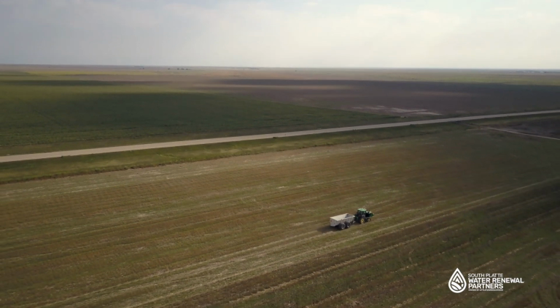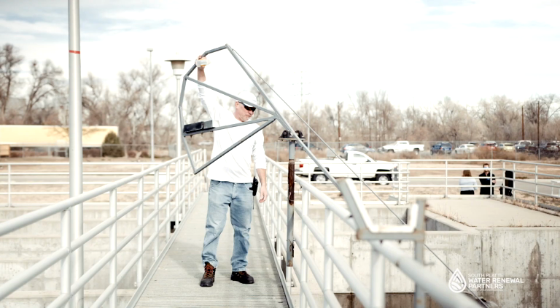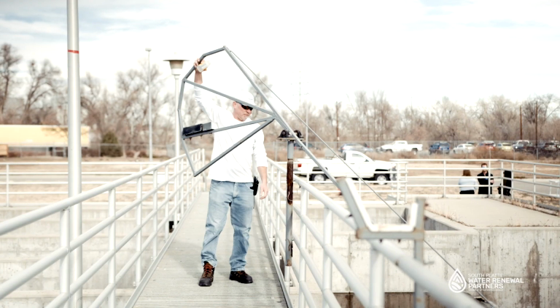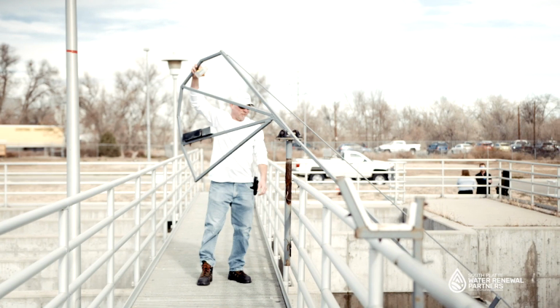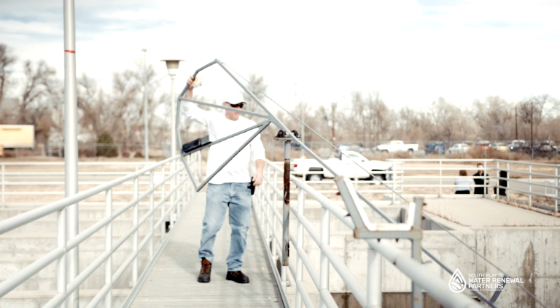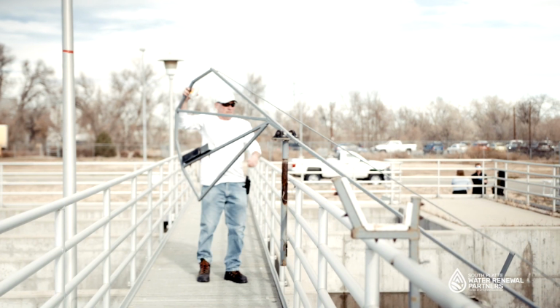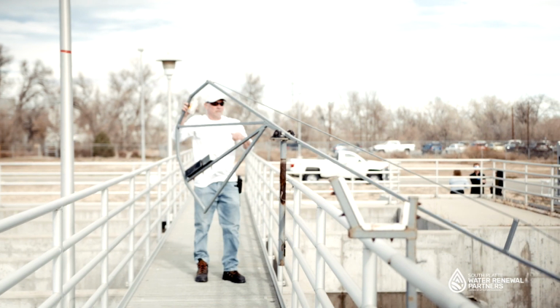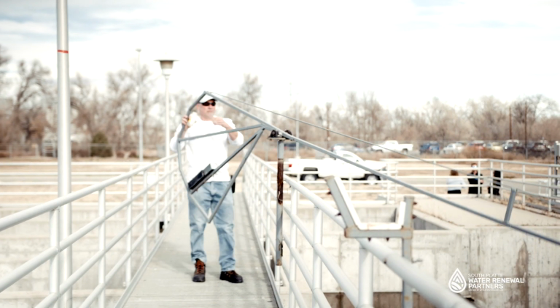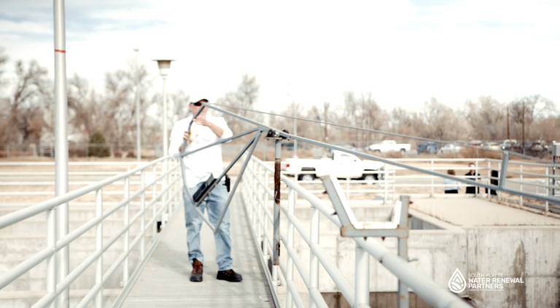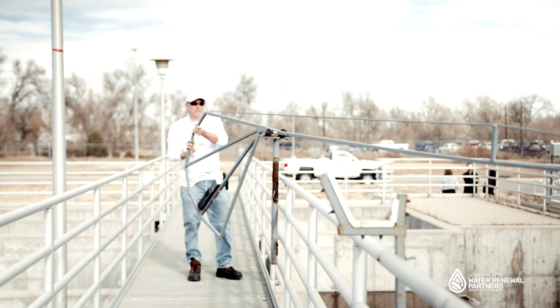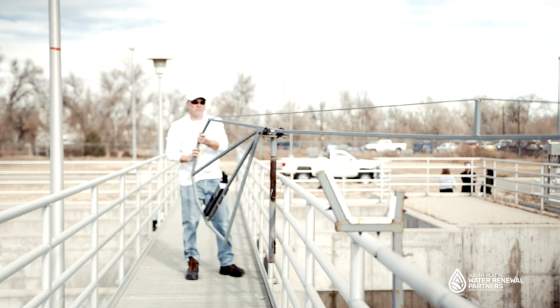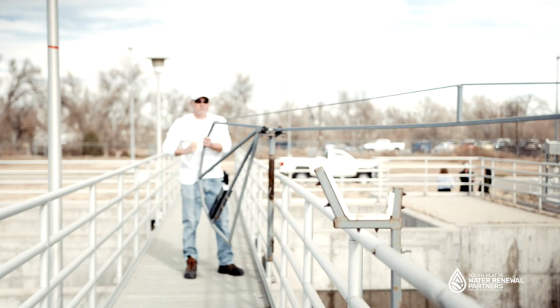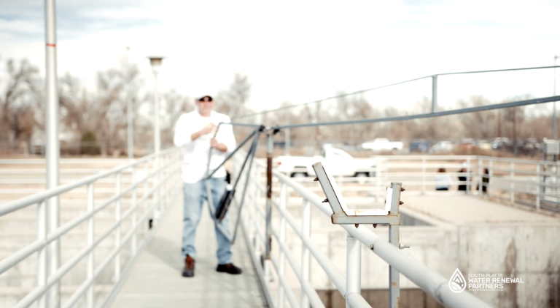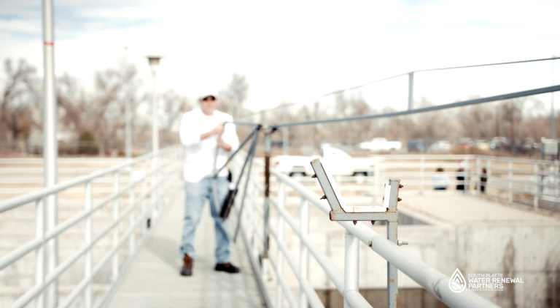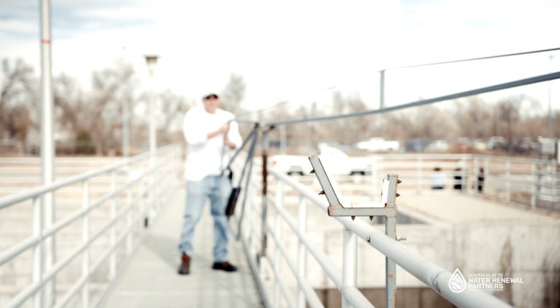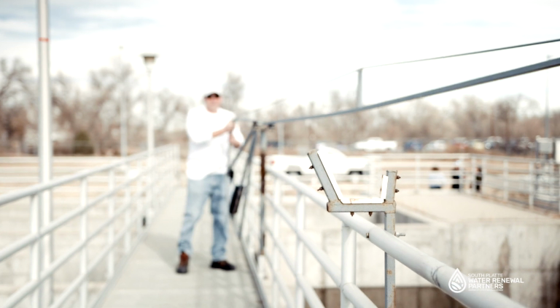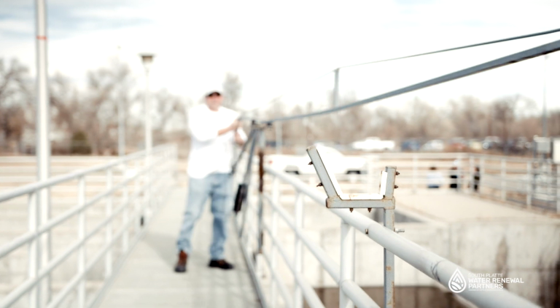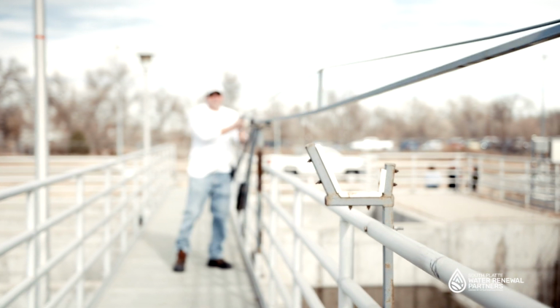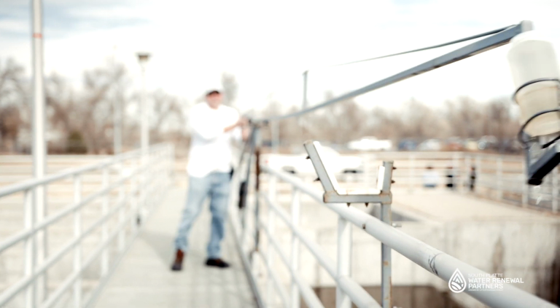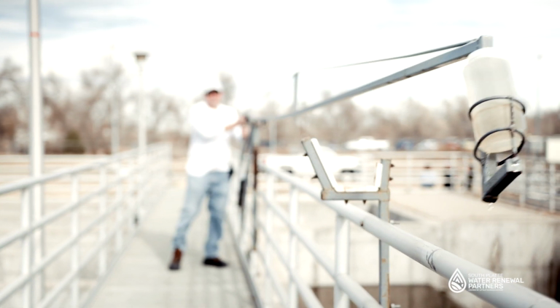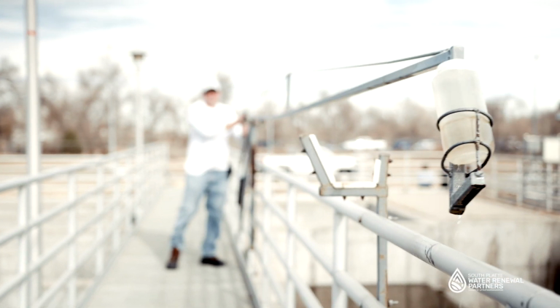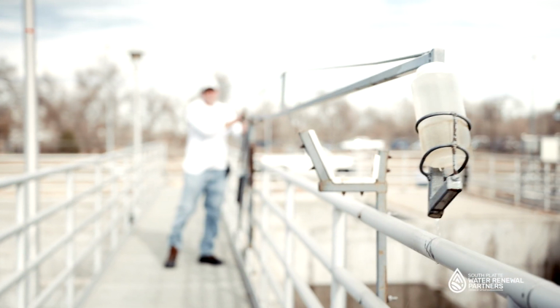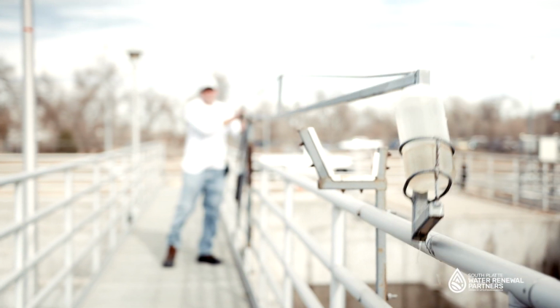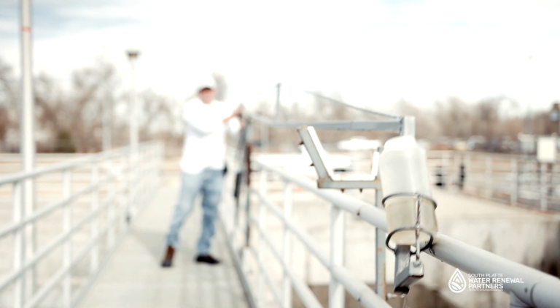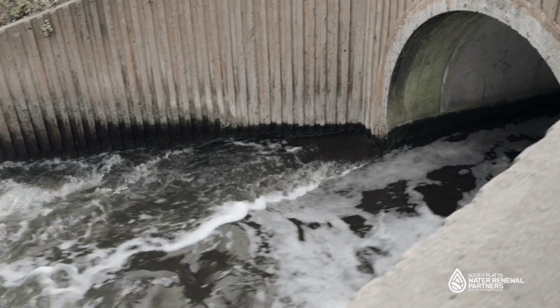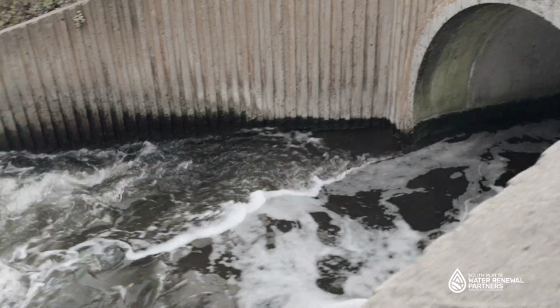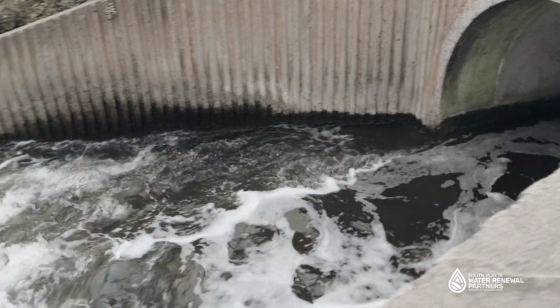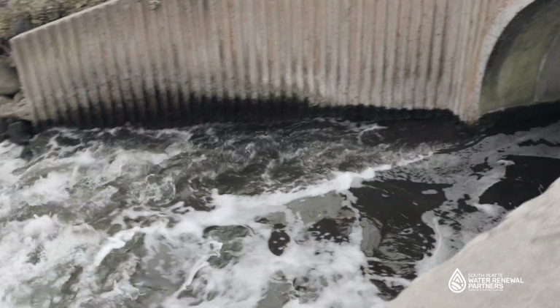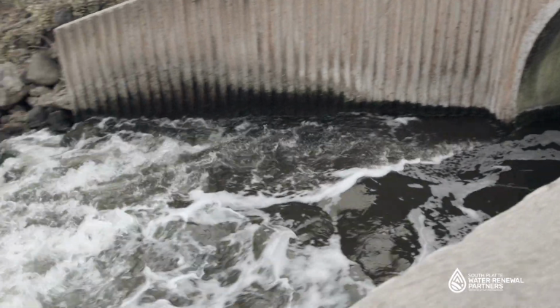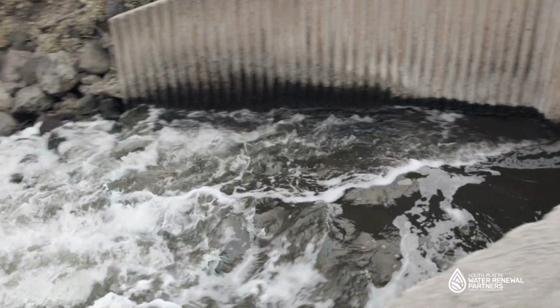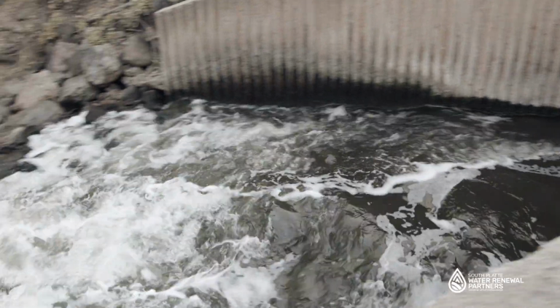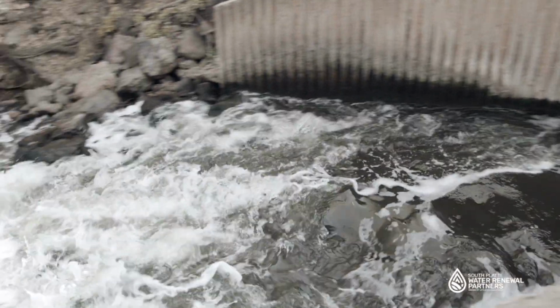Once the treated water is disinfected, our operators check the water to make sure it is safe to be released back into the South Platte River.